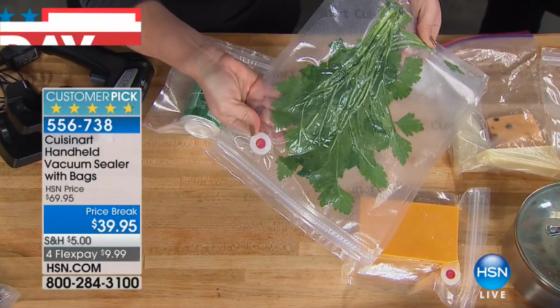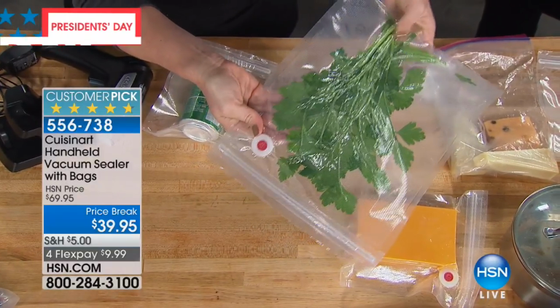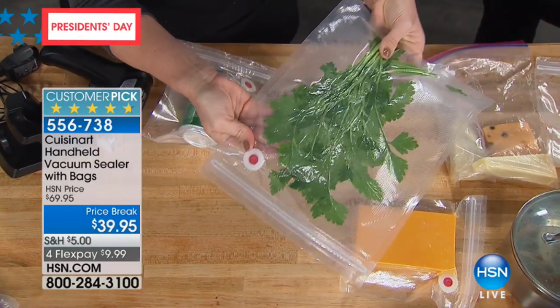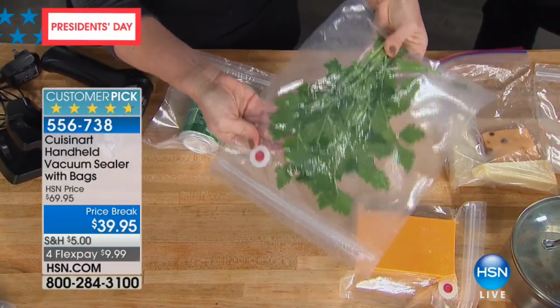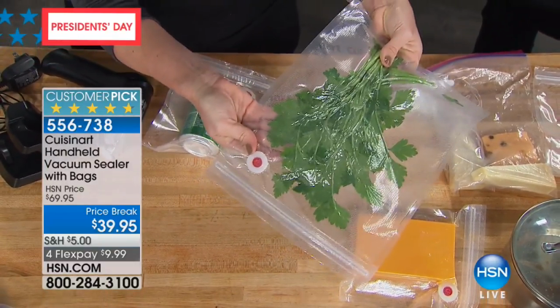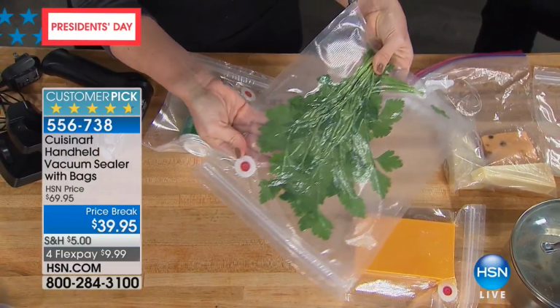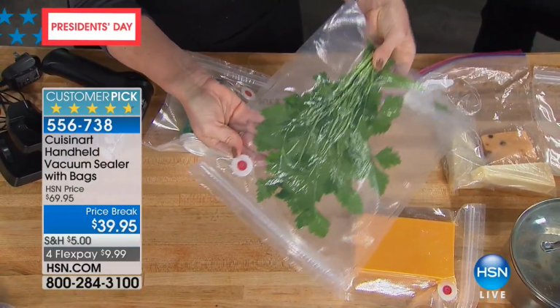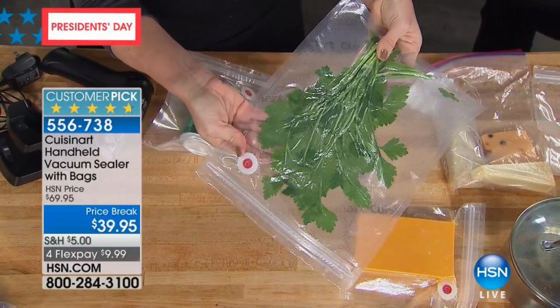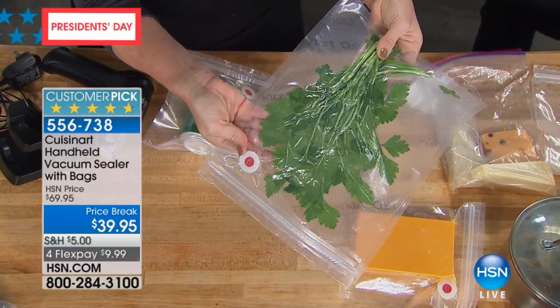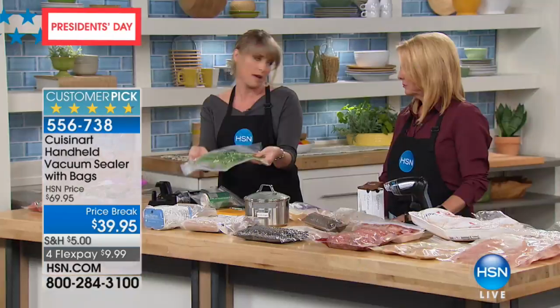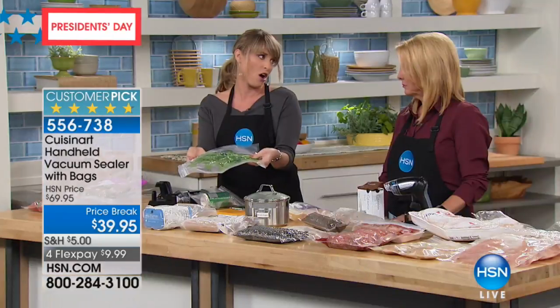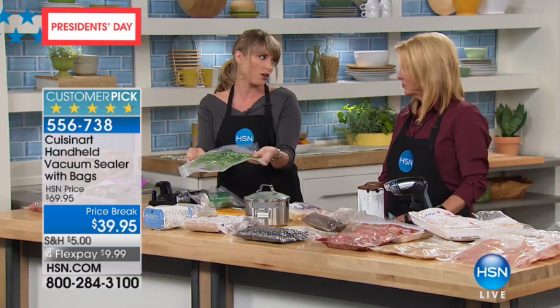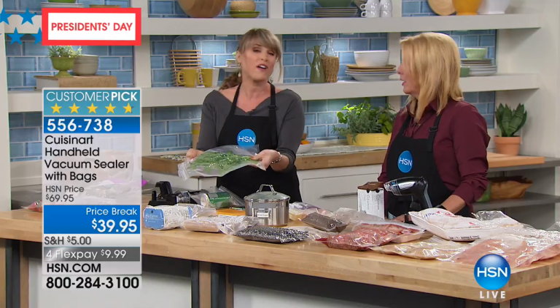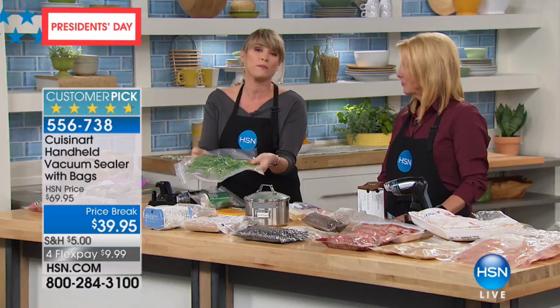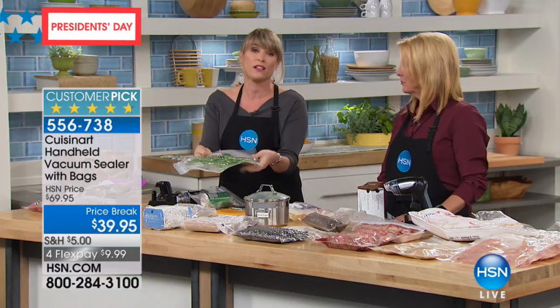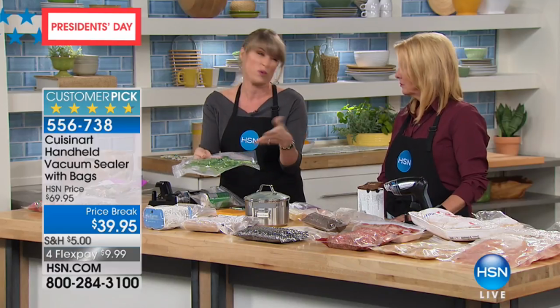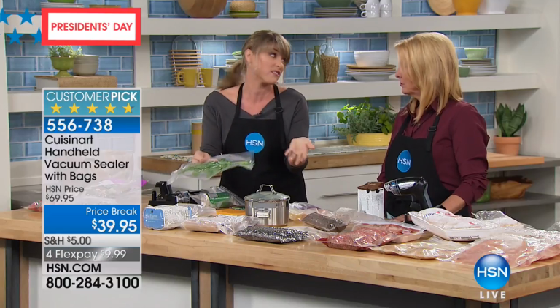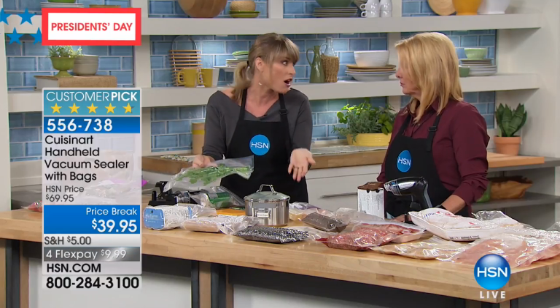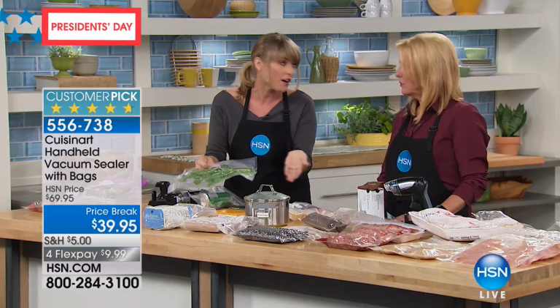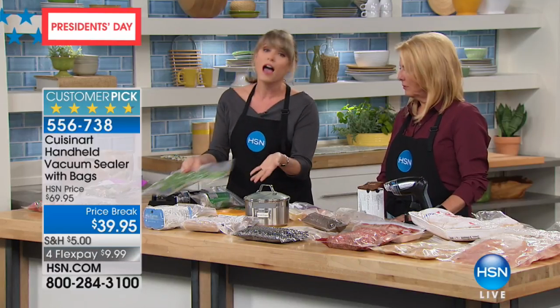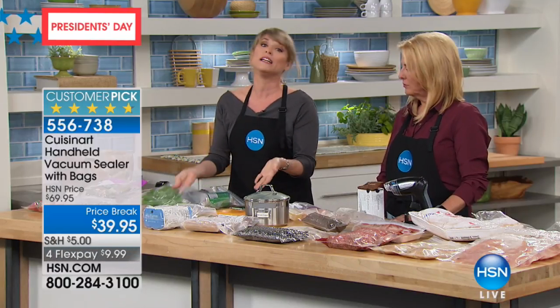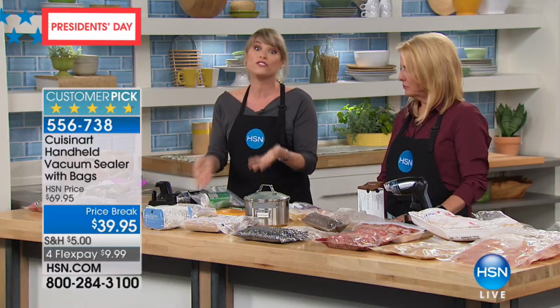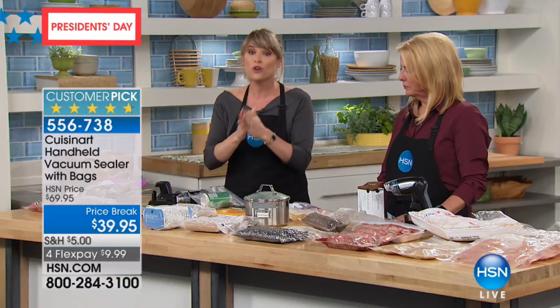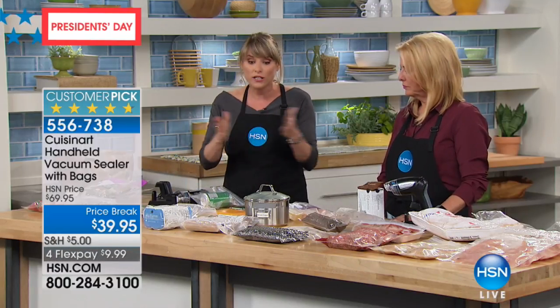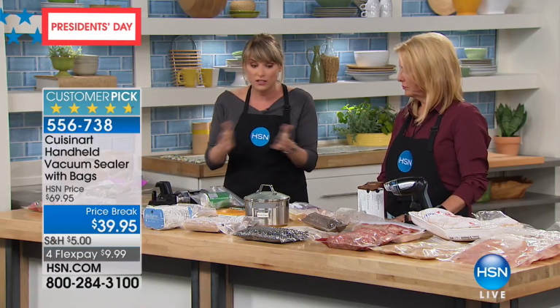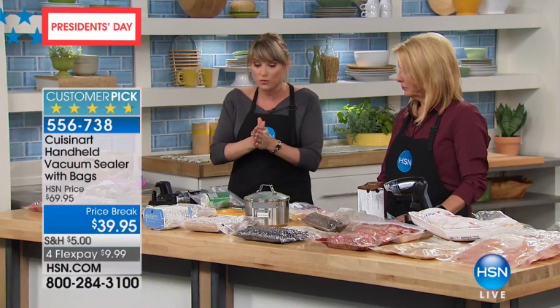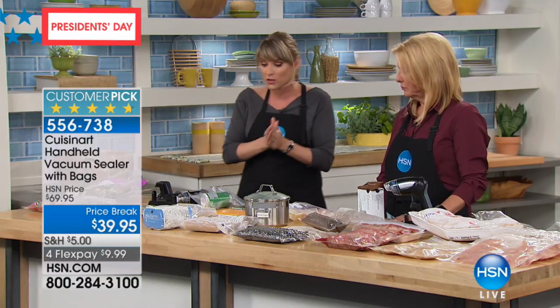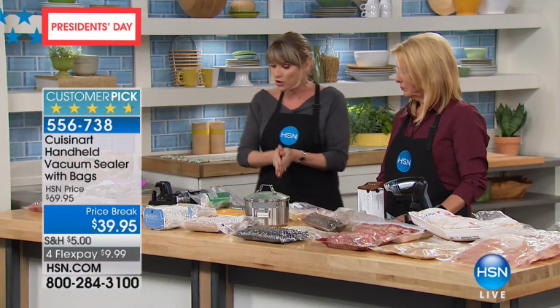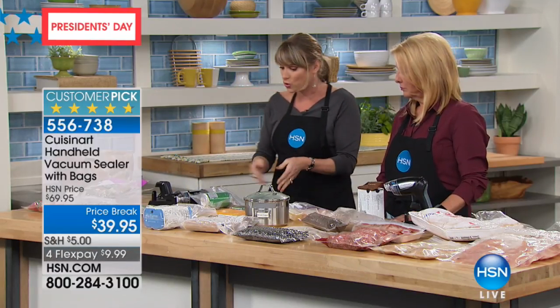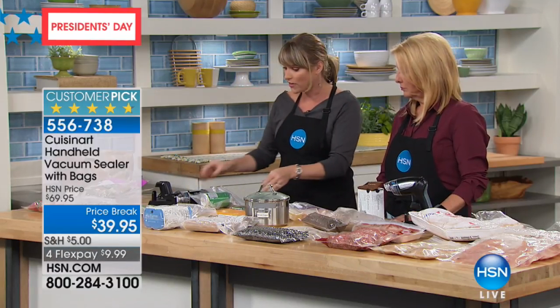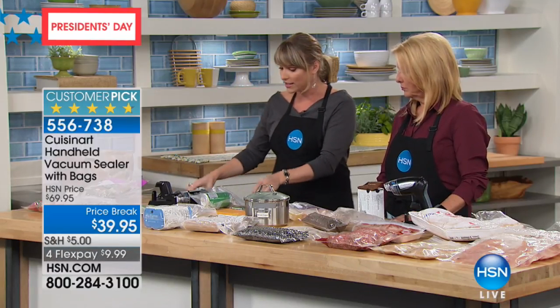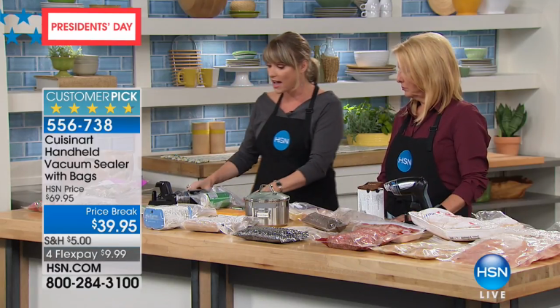In my personal experience, food lasts three times longer. We've had people tell us weeks longer. It totally depends on what you're storing, but it's really significant.